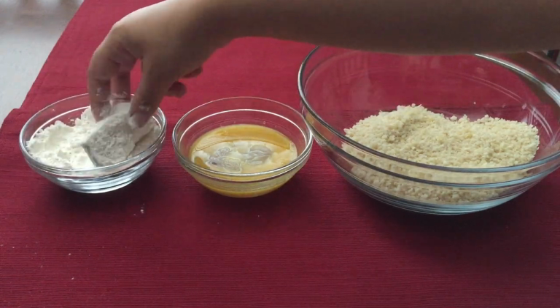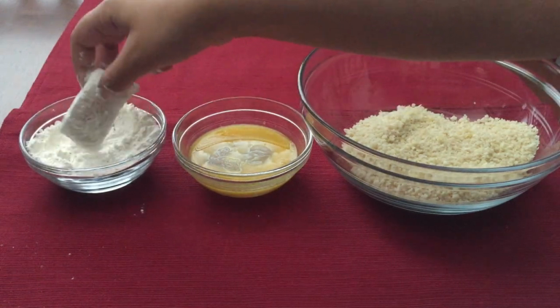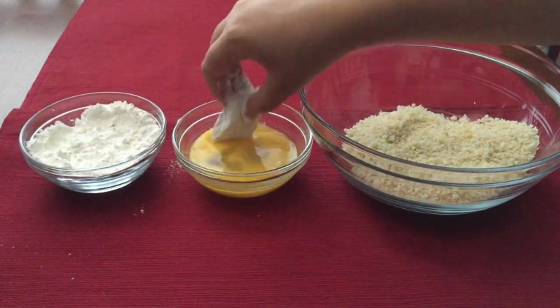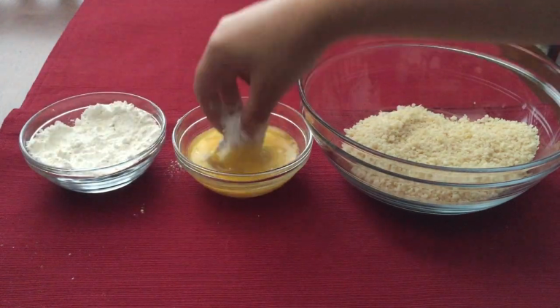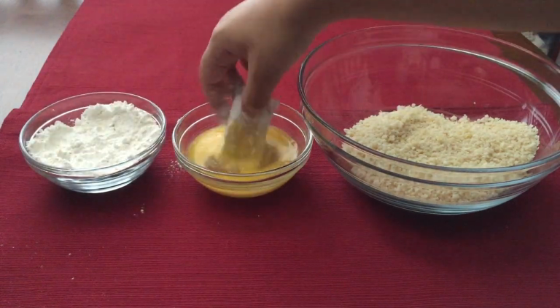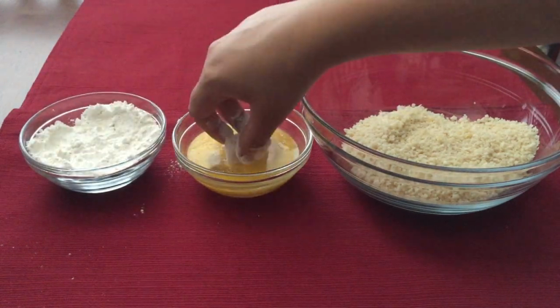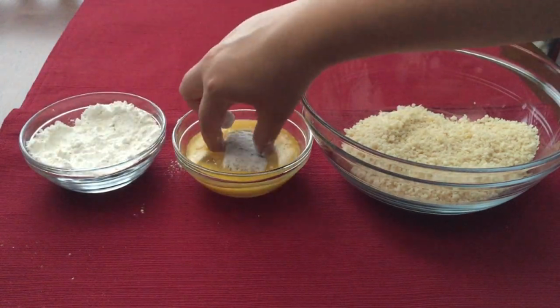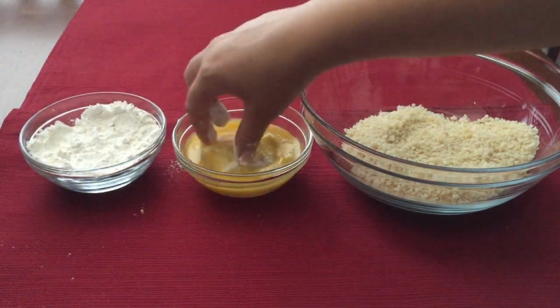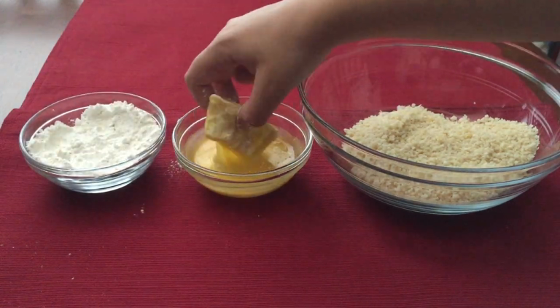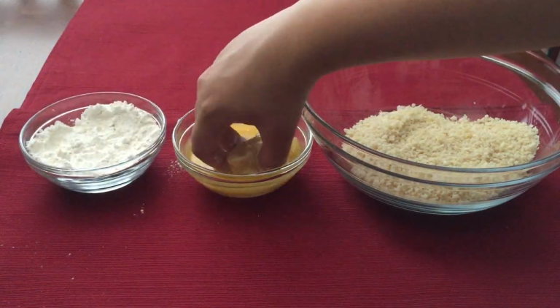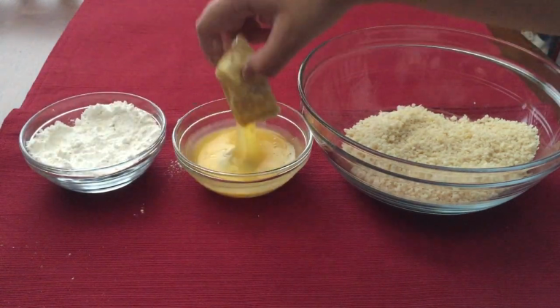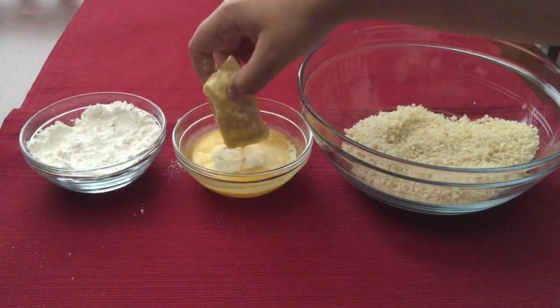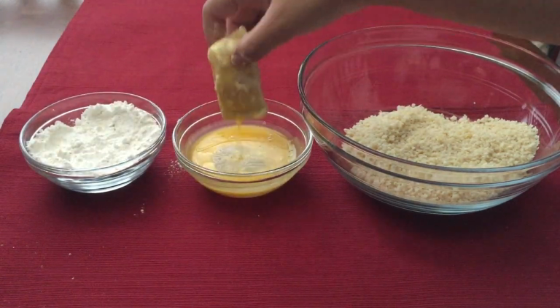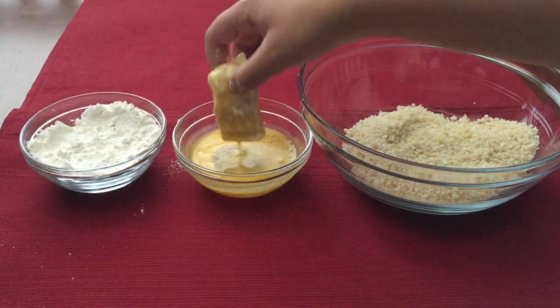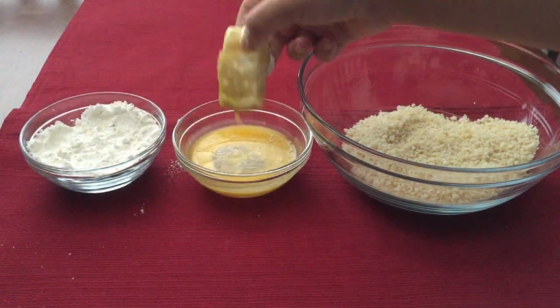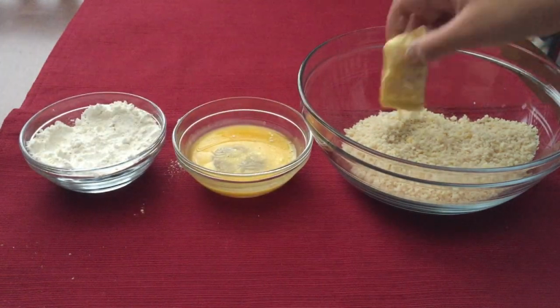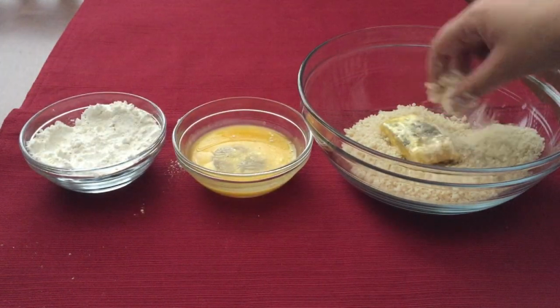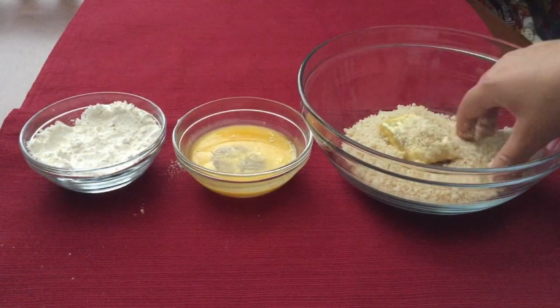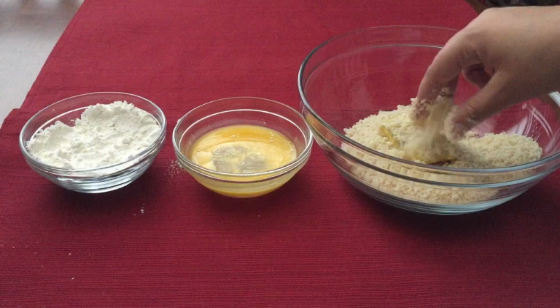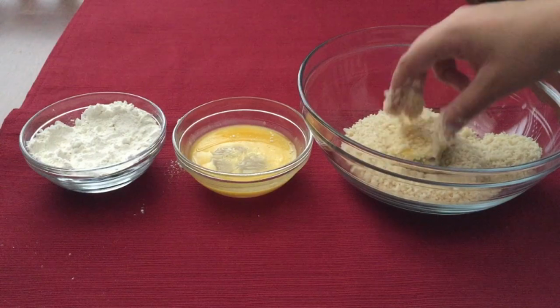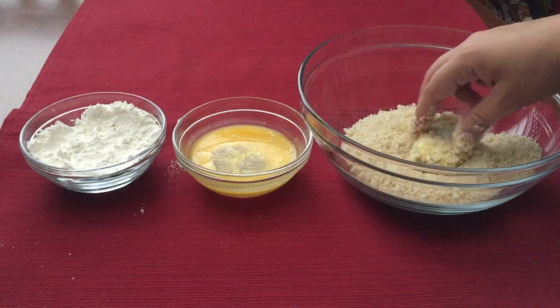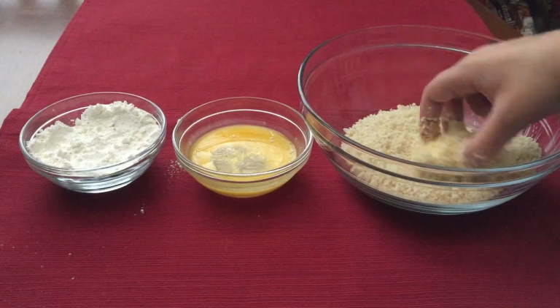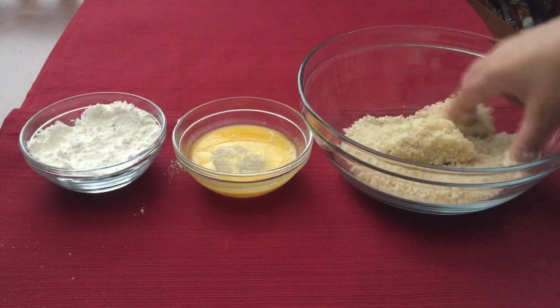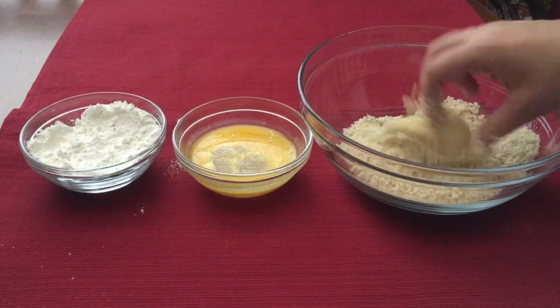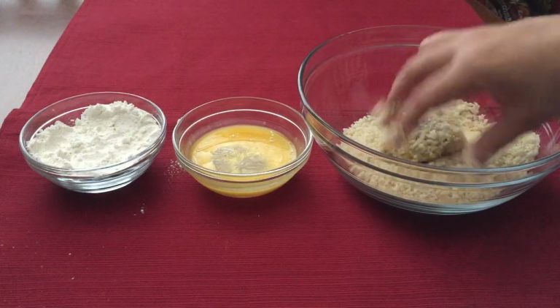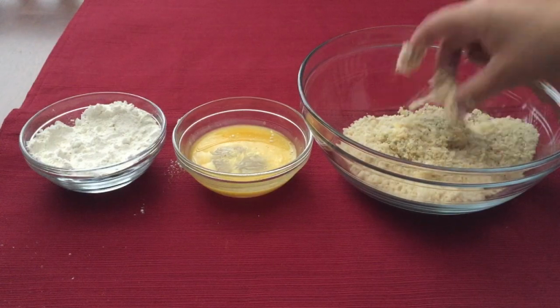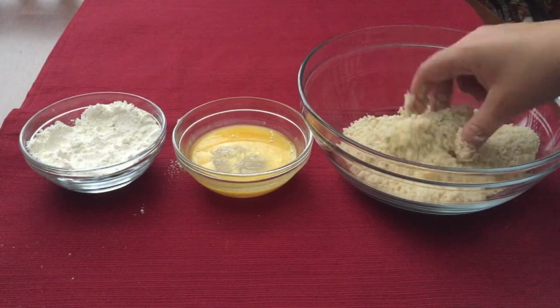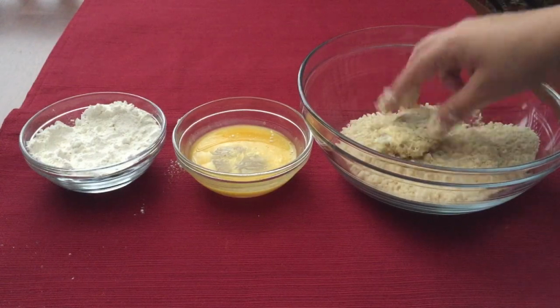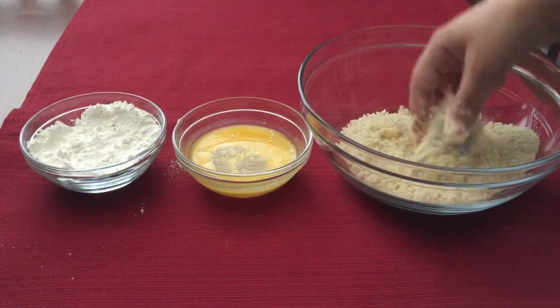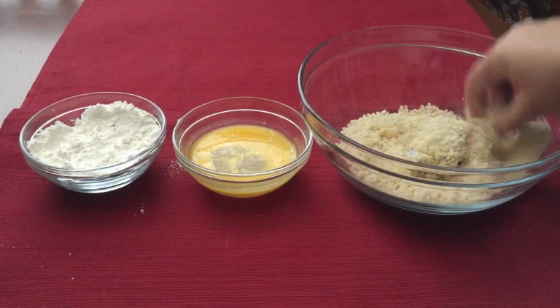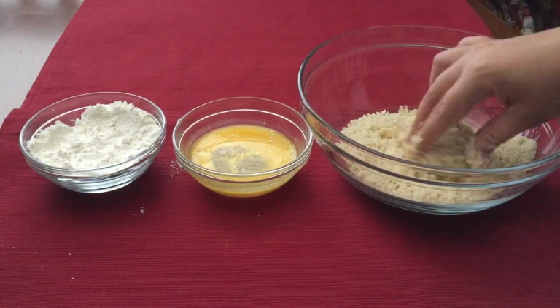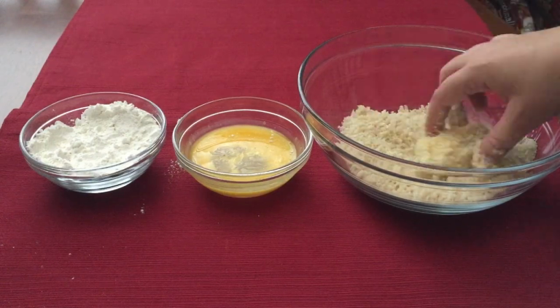Start by setting out 3 bowls for the flour, egg, and breadcrumbs. Roll each fish into the flour, then the egg, then the breadcrumbs covering every surface.